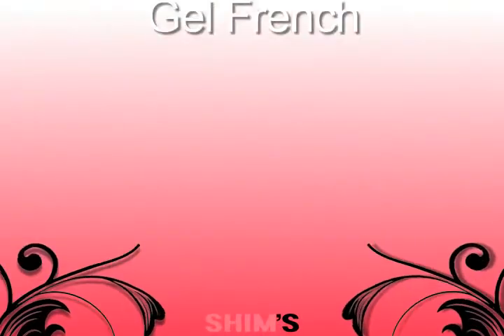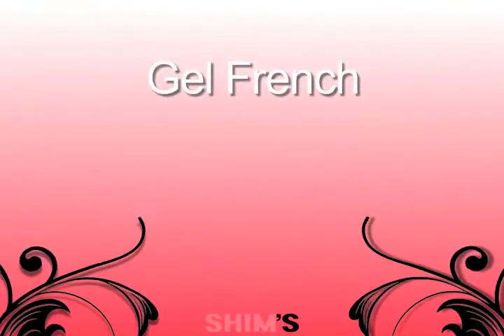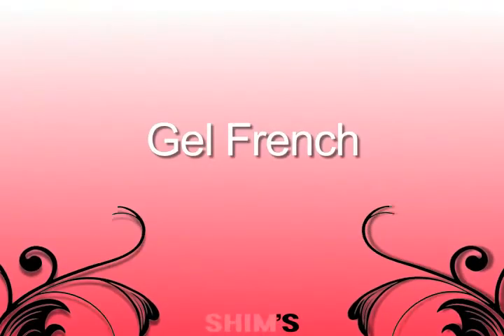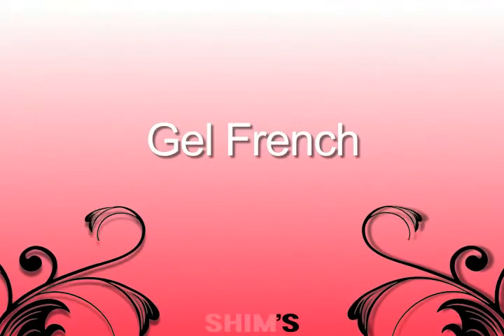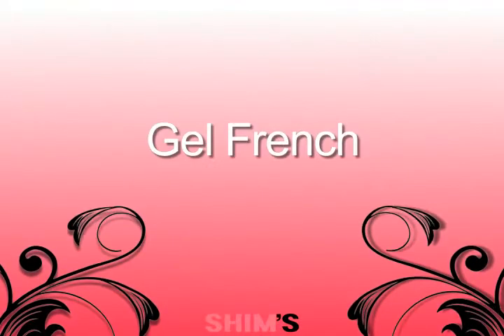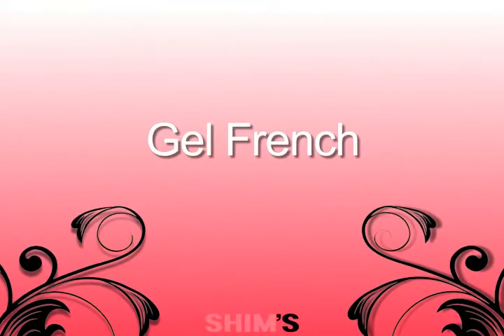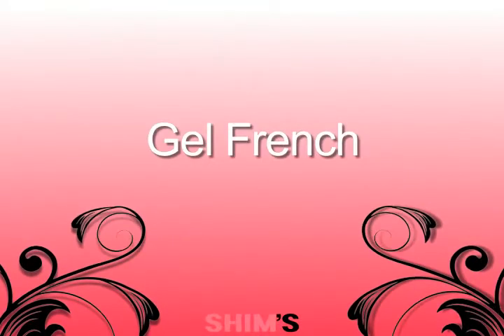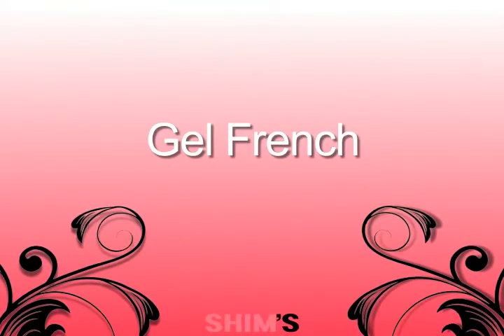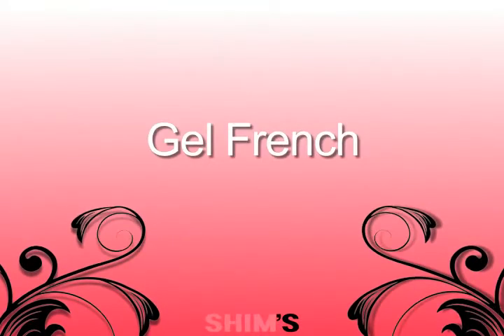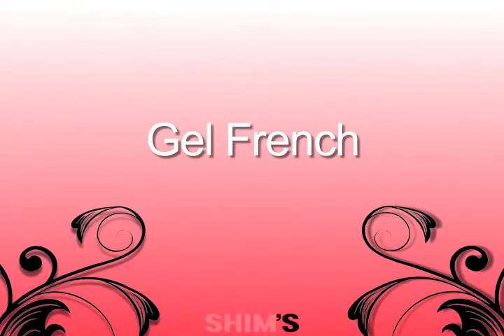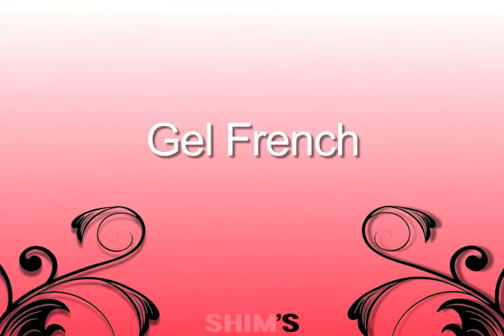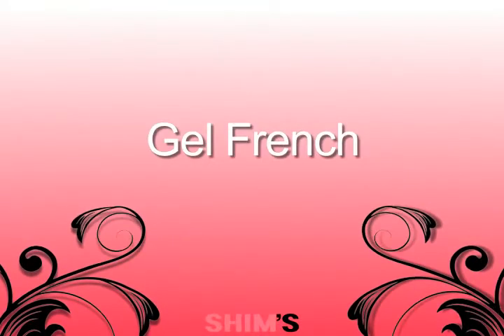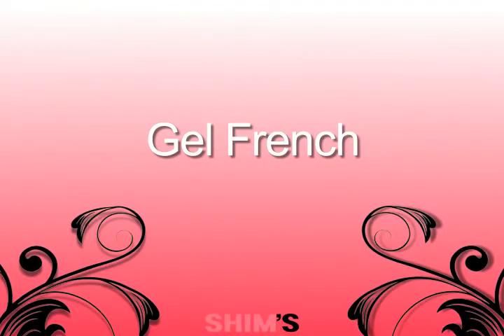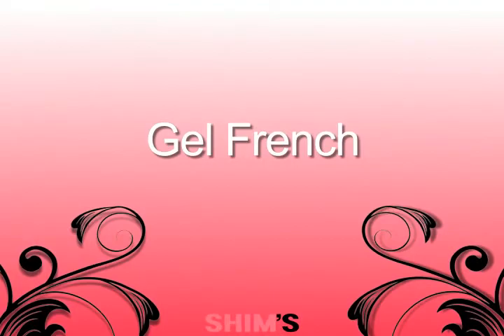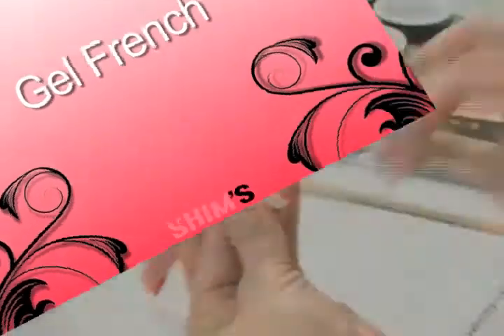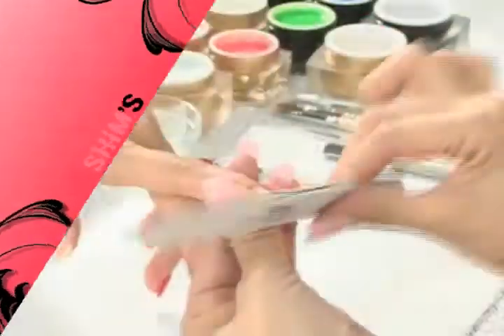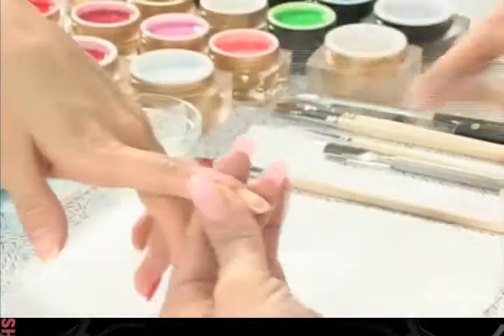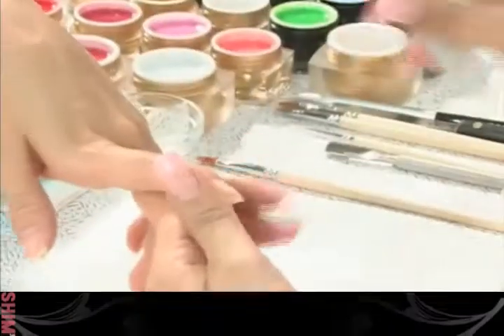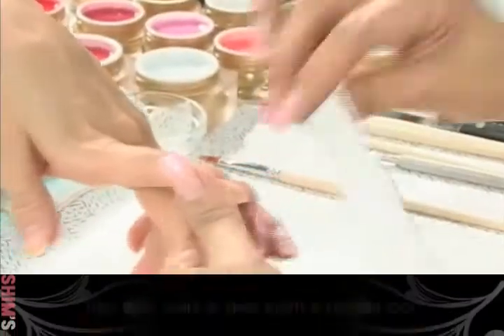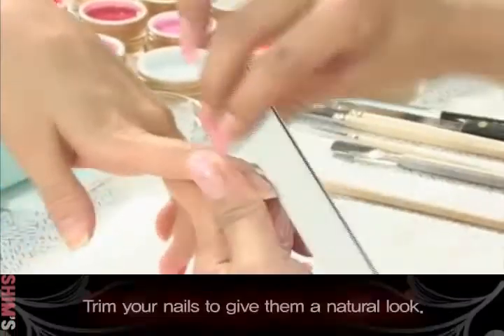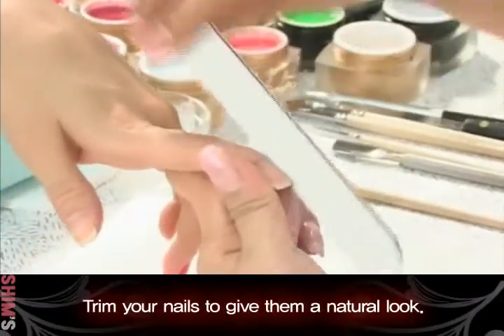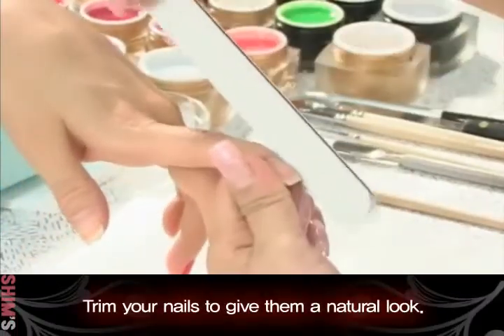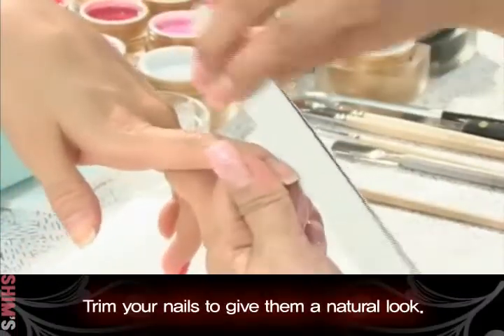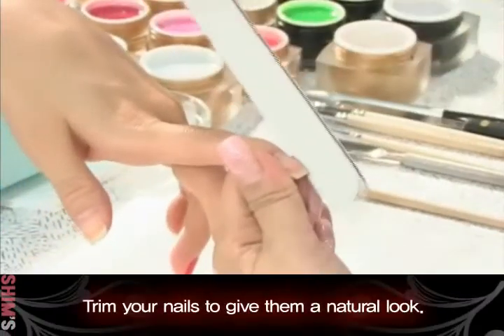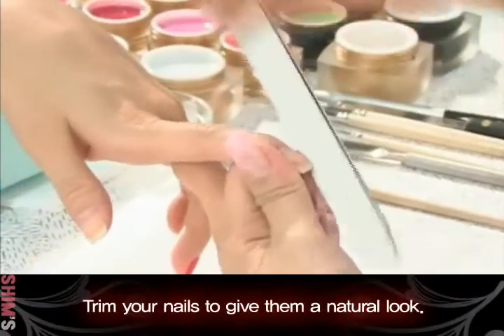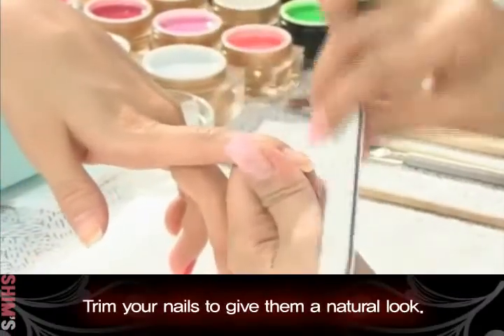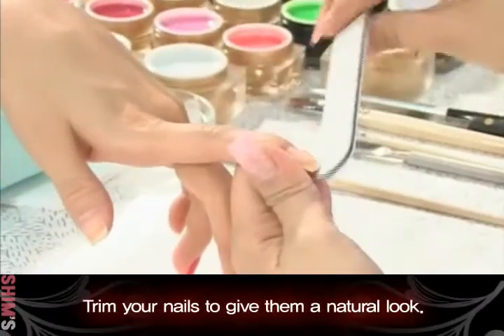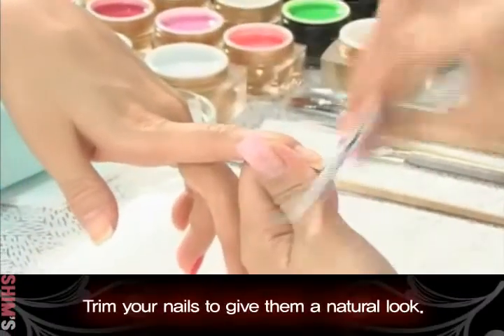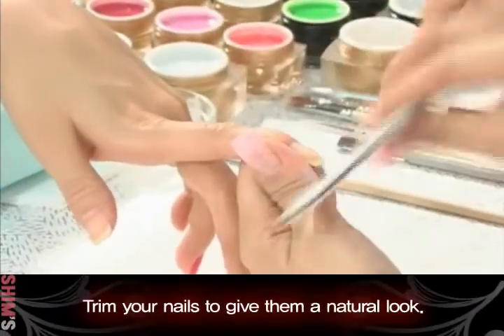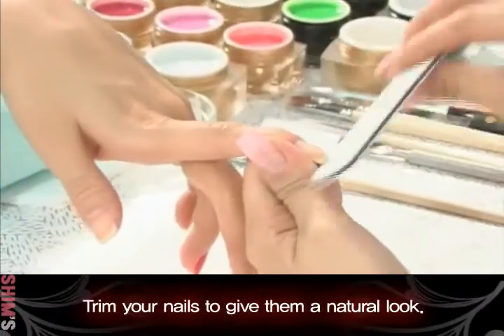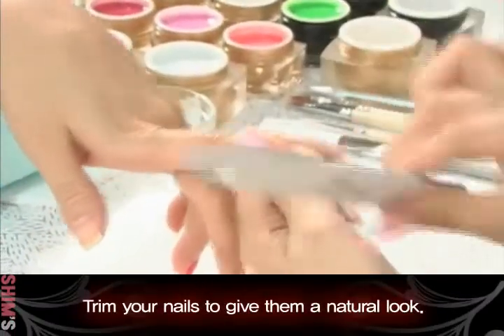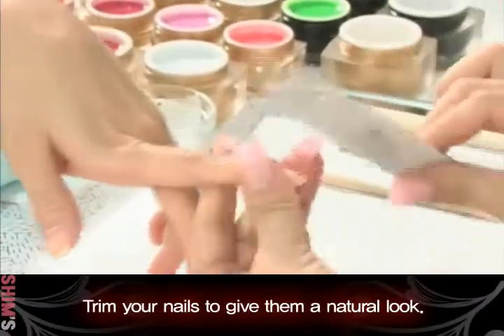Gel French. Trim your nails to give them a natural look.